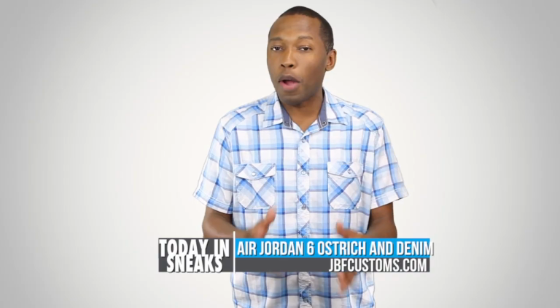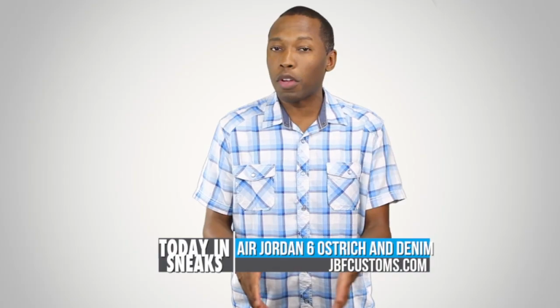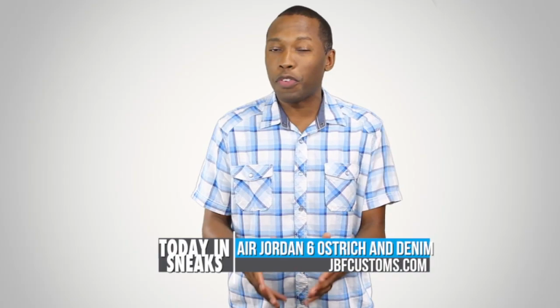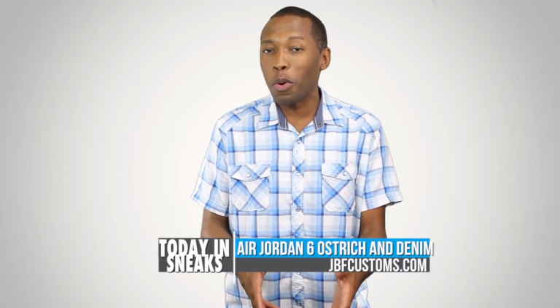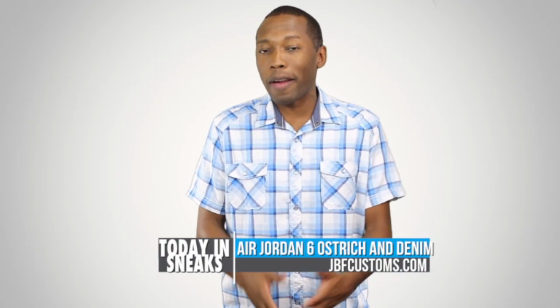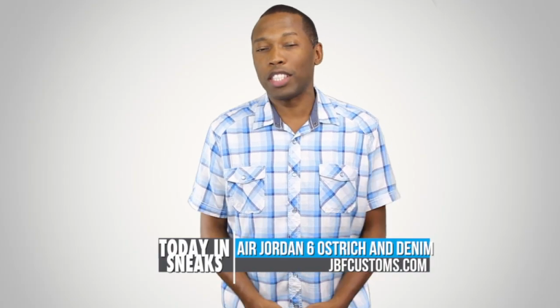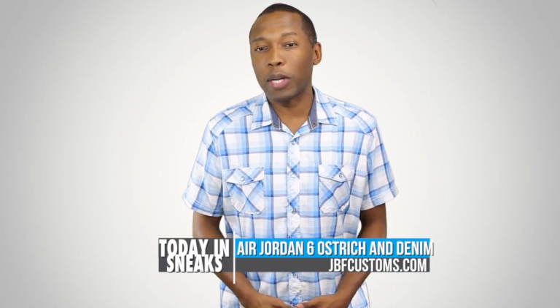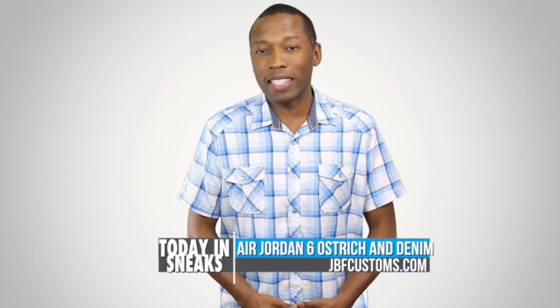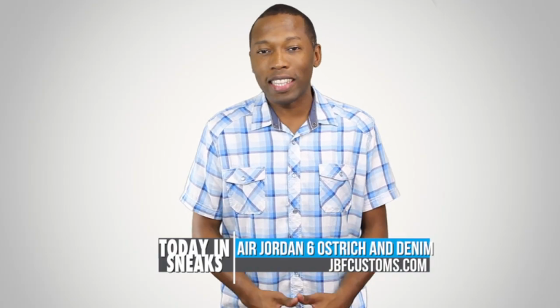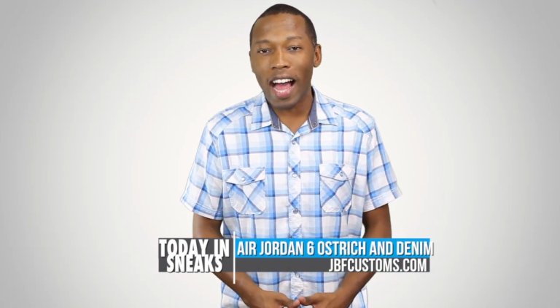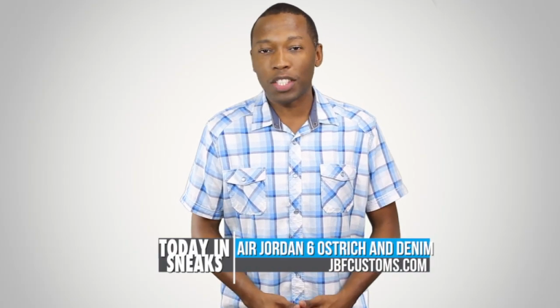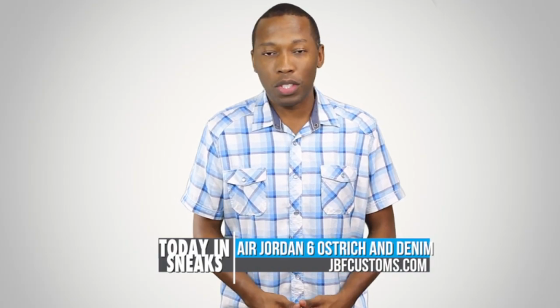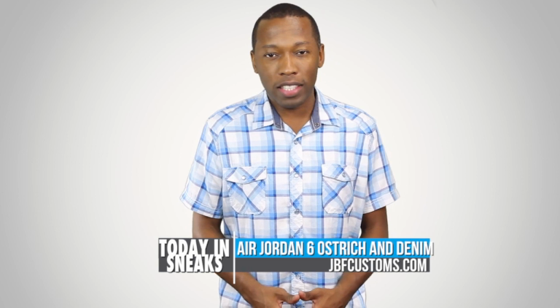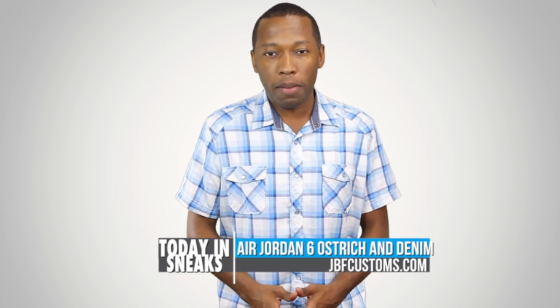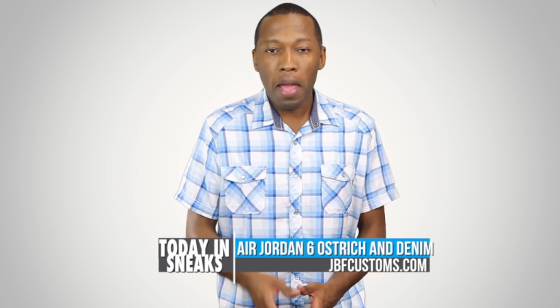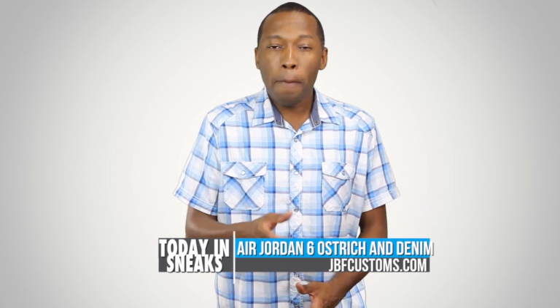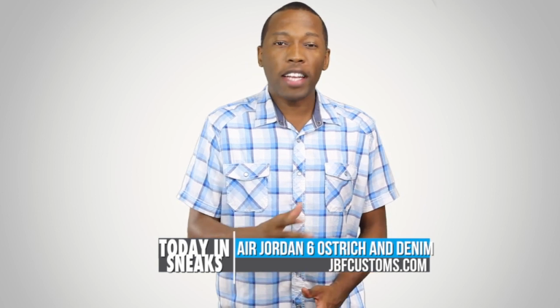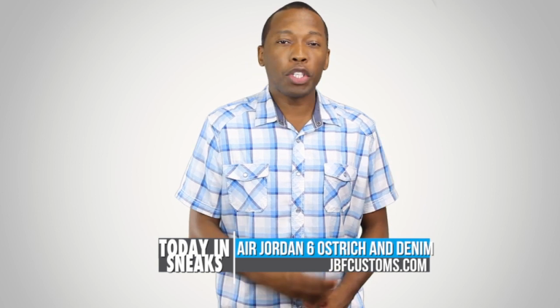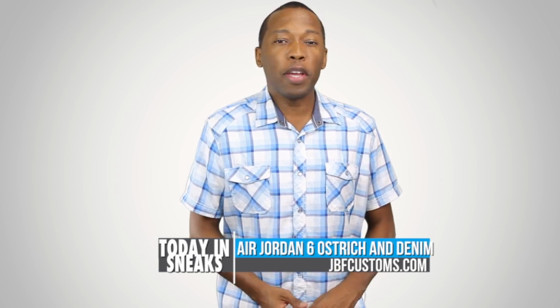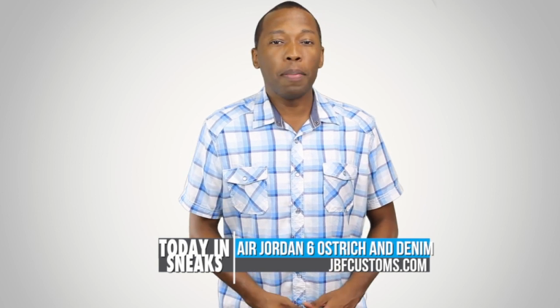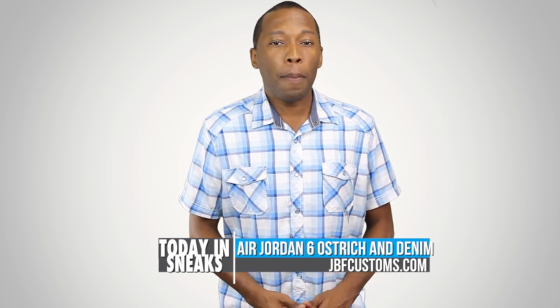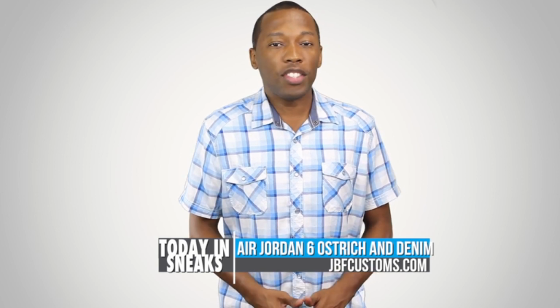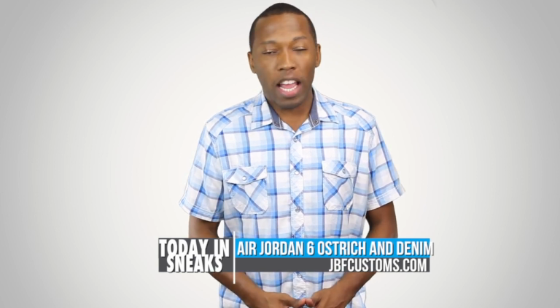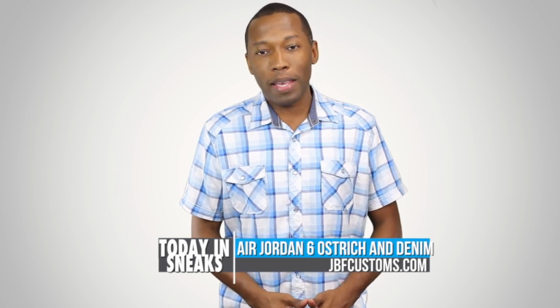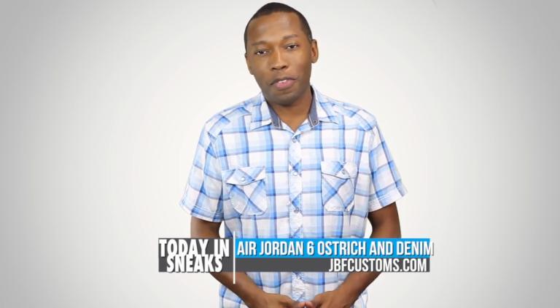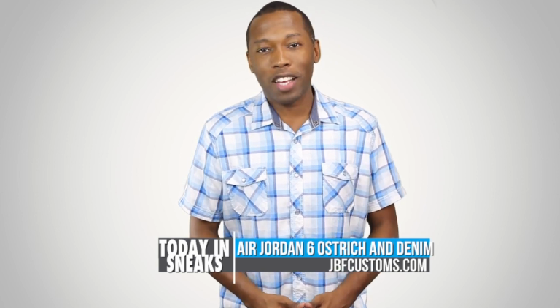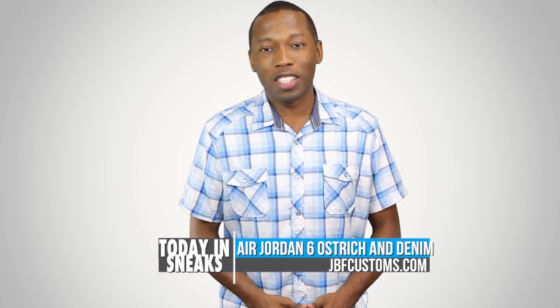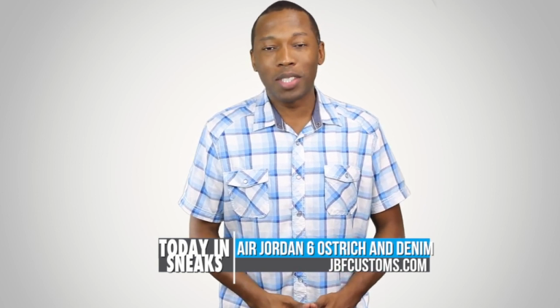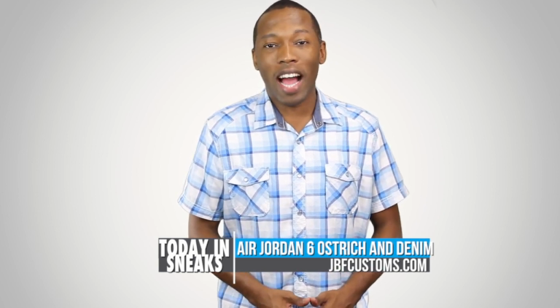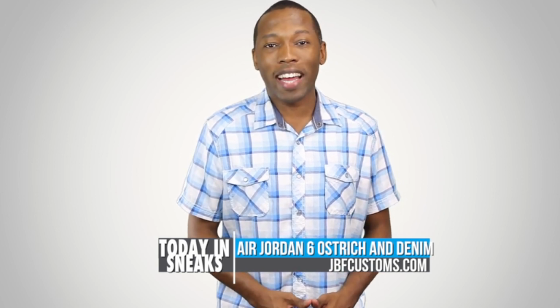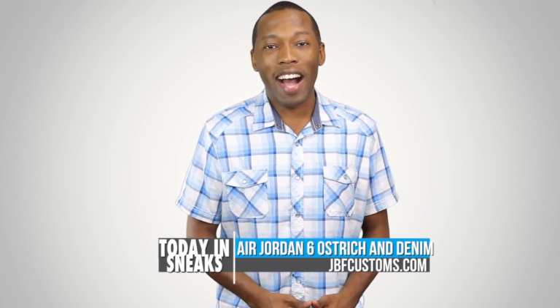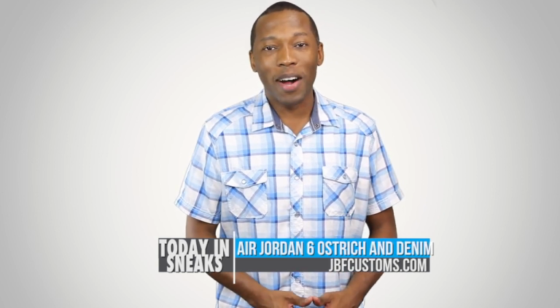These are a one of one that he did for a friend of his. However, if you are interested in the ostrich in denim, make sure you hit him up at jbfcustoms.com.